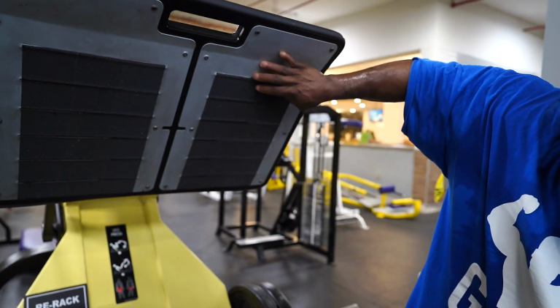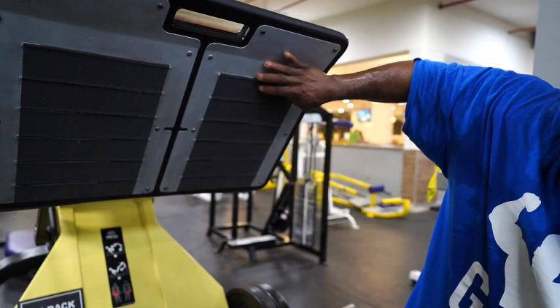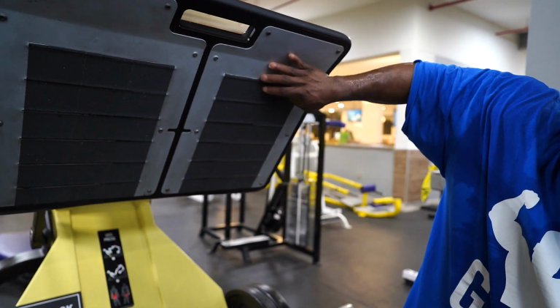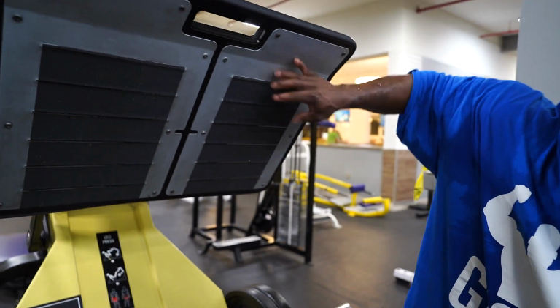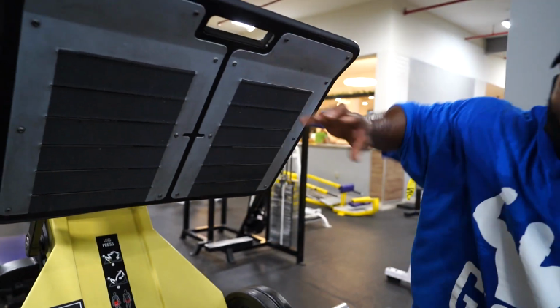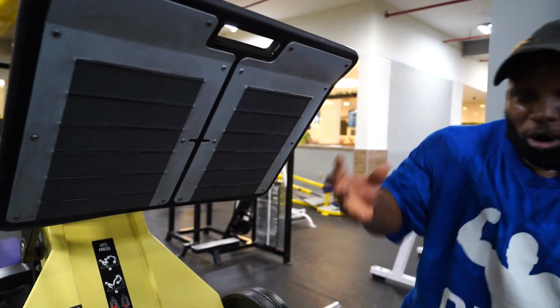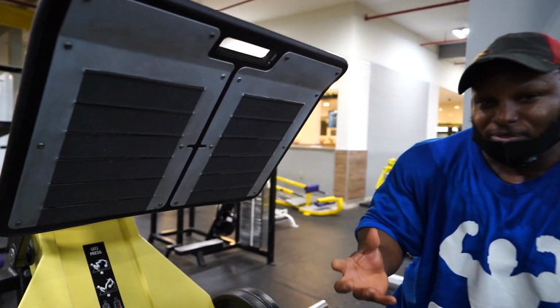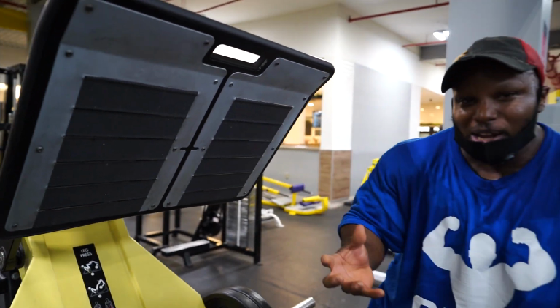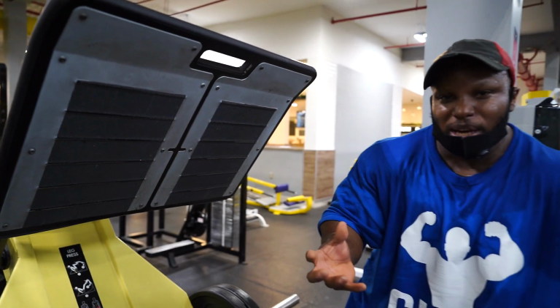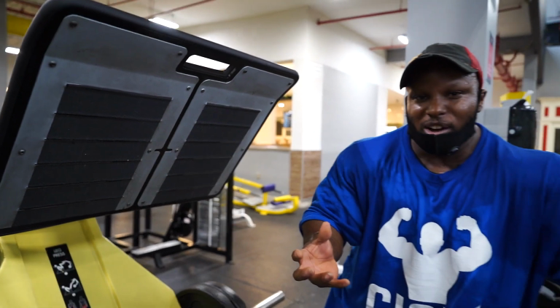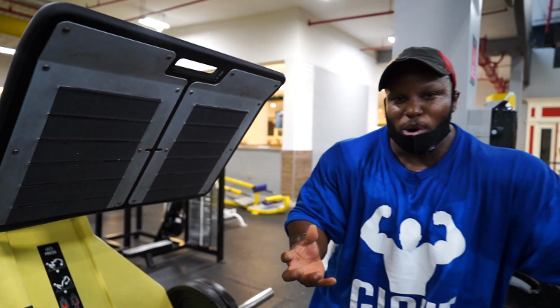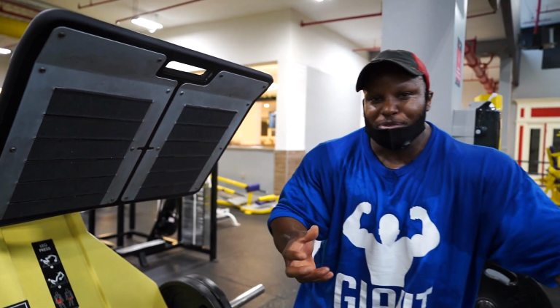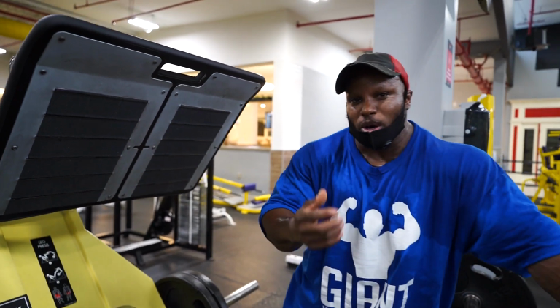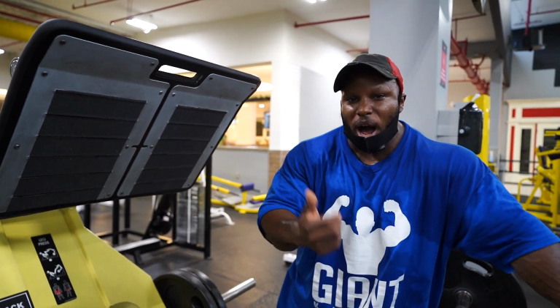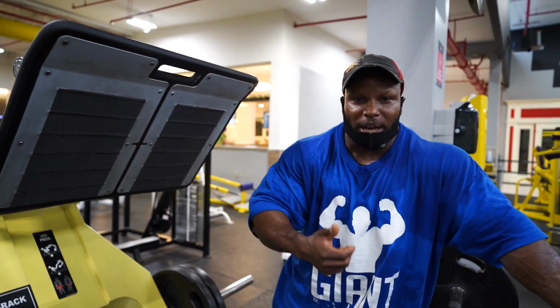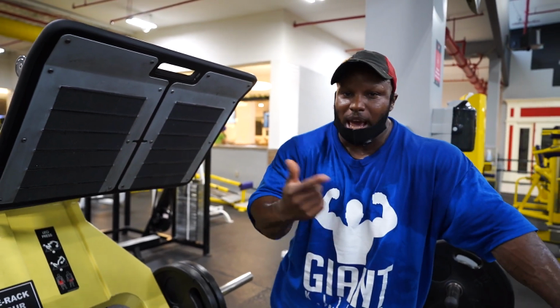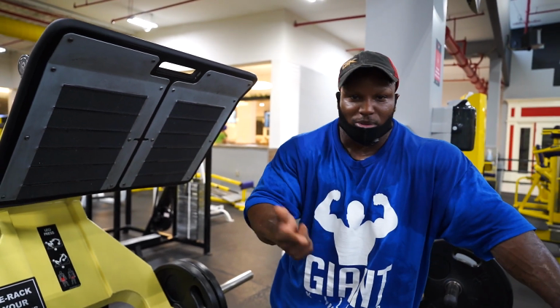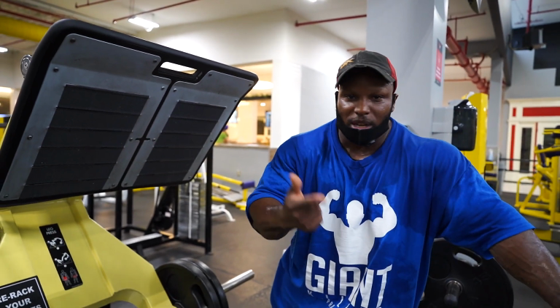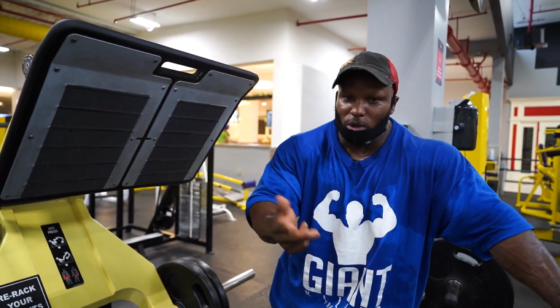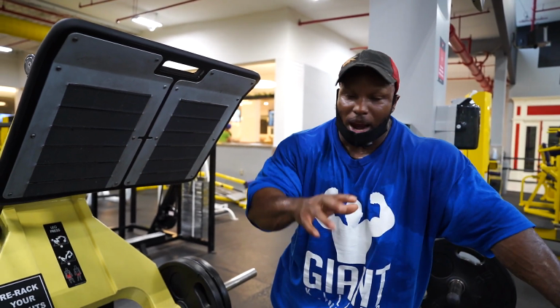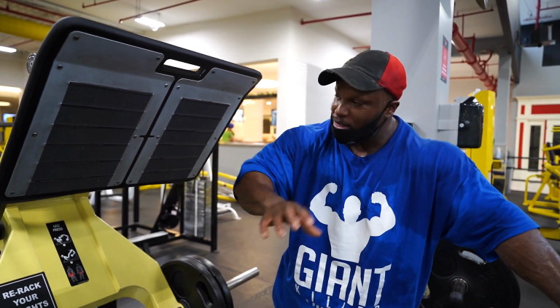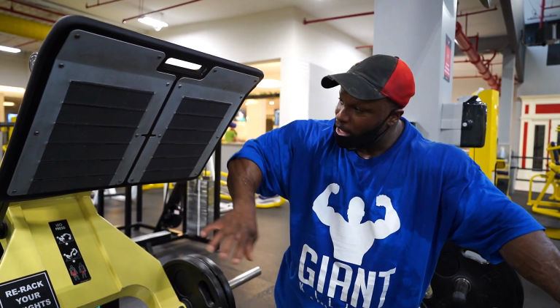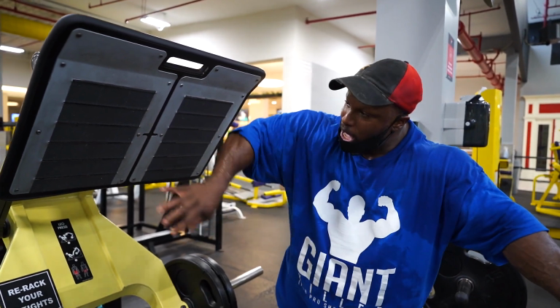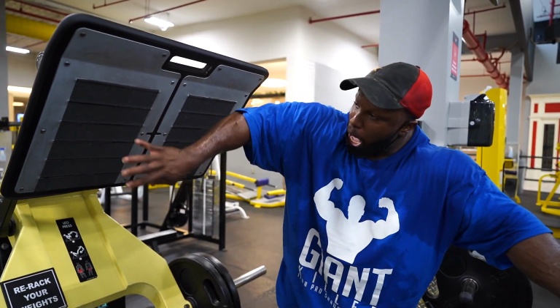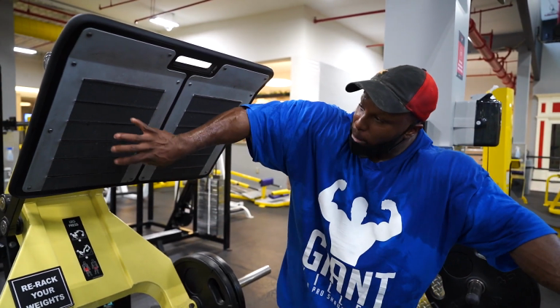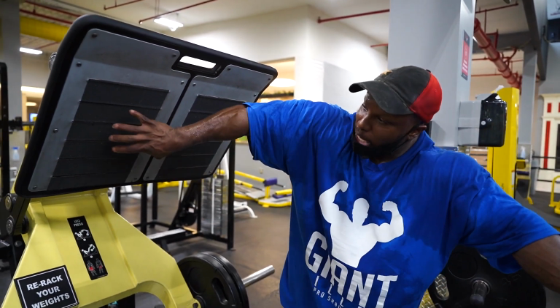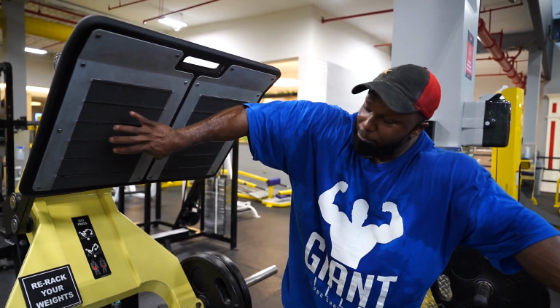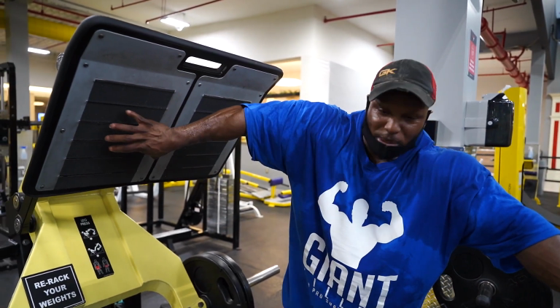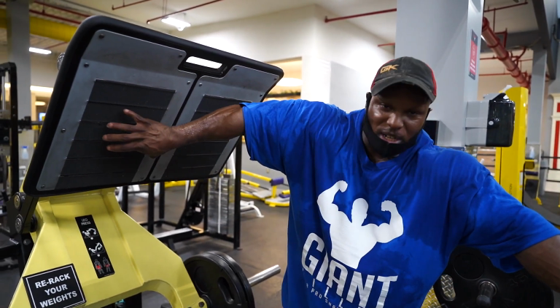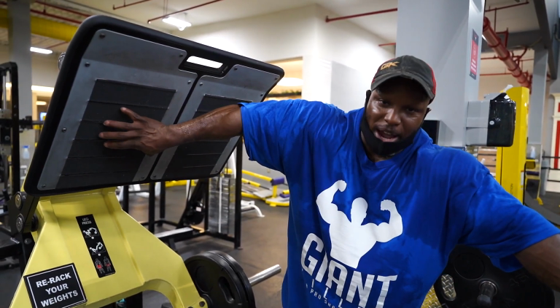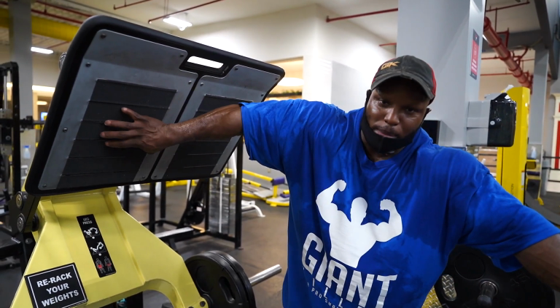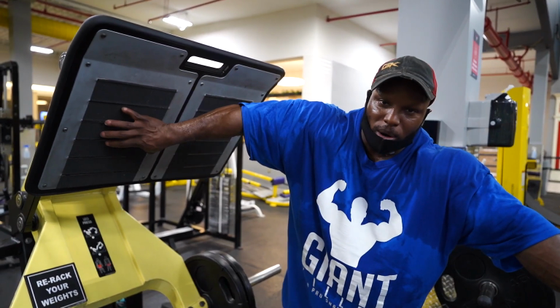And if I want overall development of both the quads, the hamstrings, the glutes — everything — I'm going to keep my foot position right in the middle.